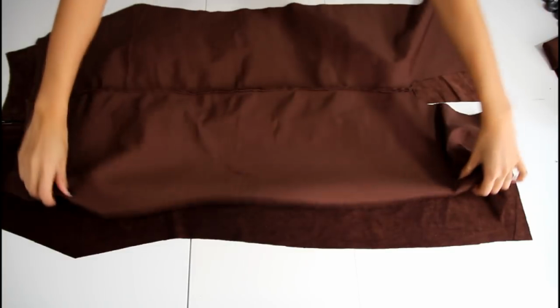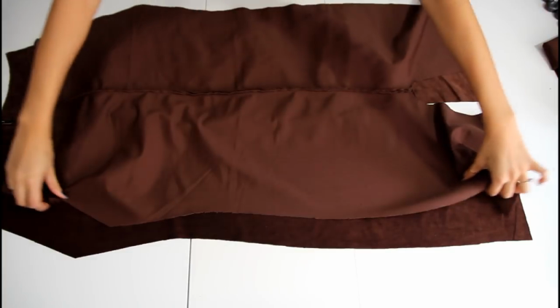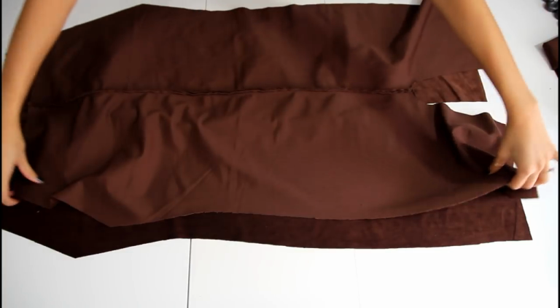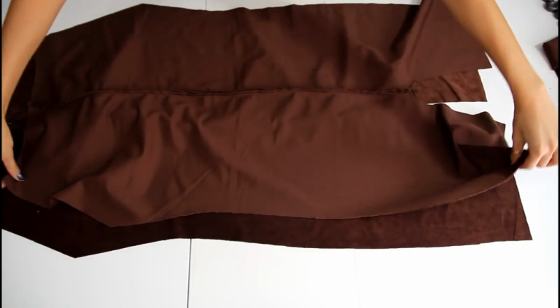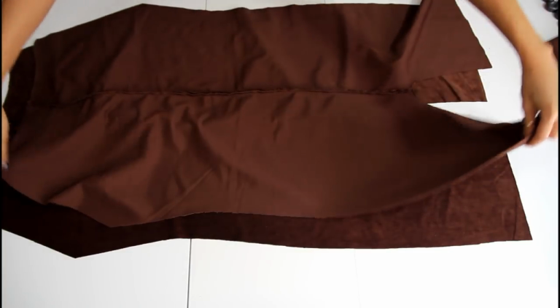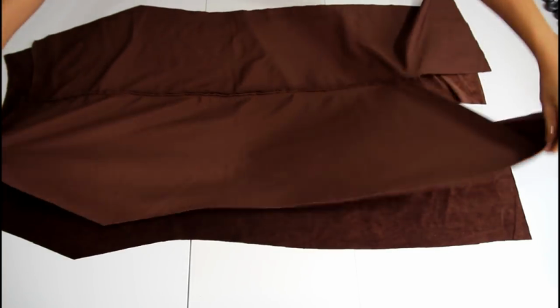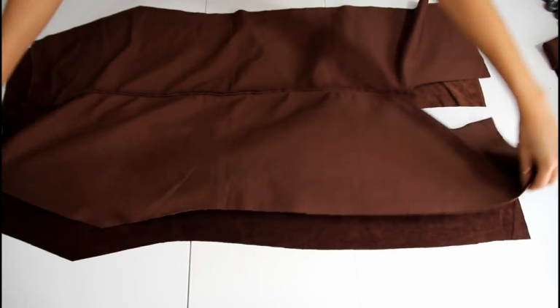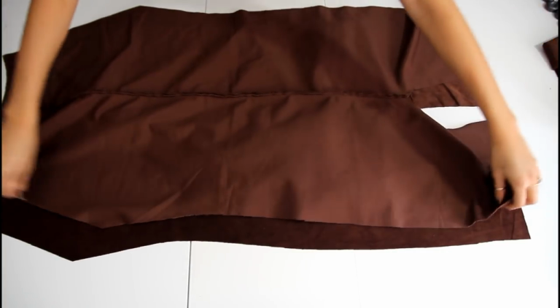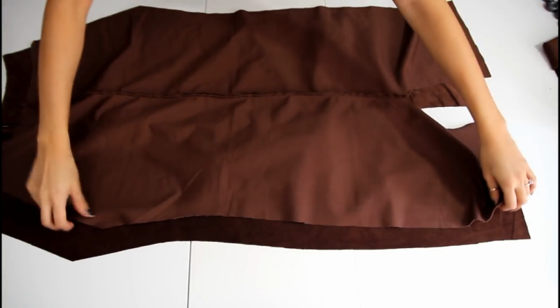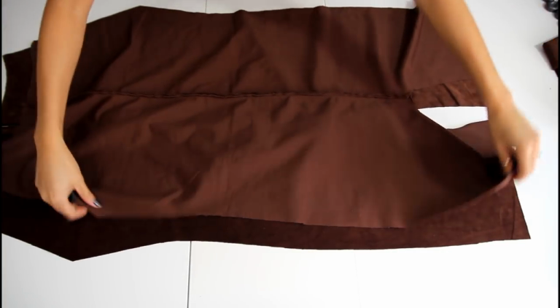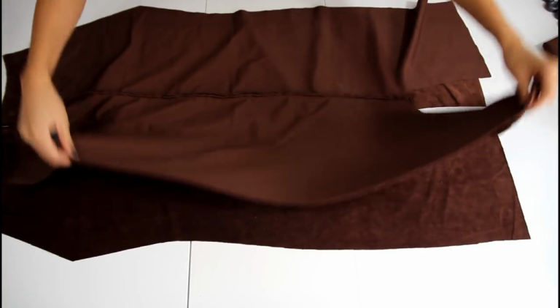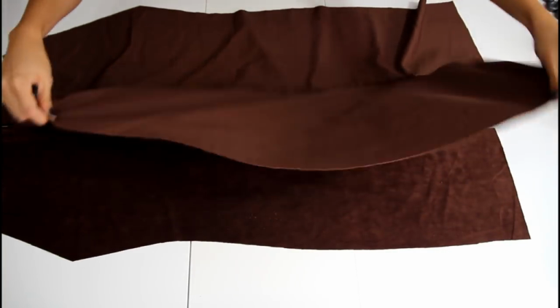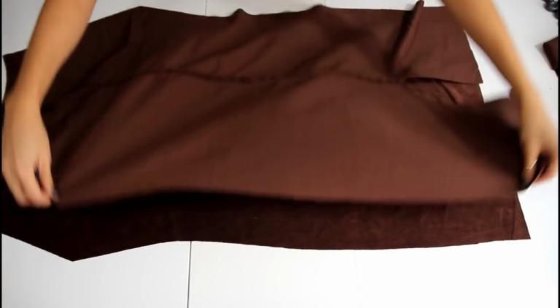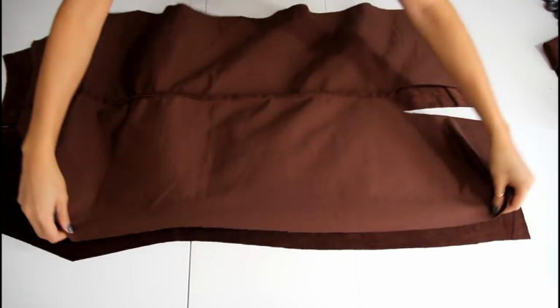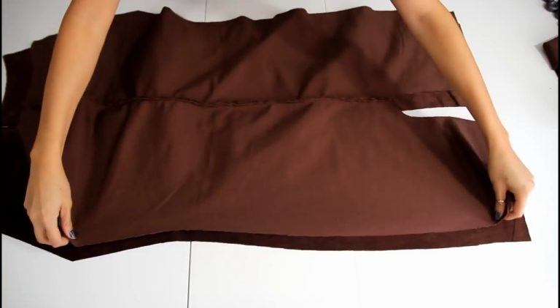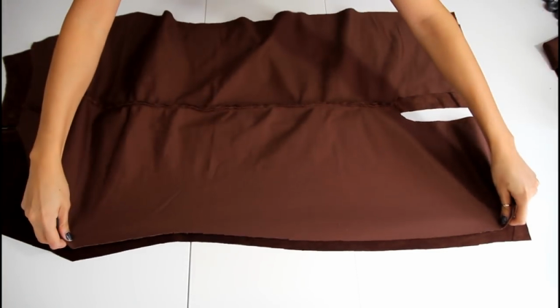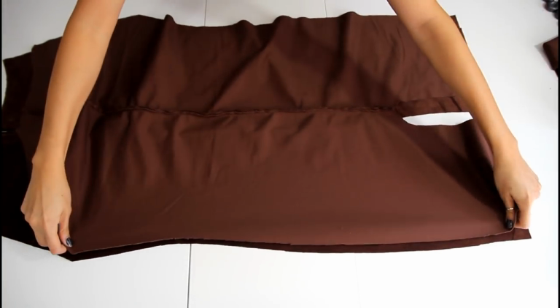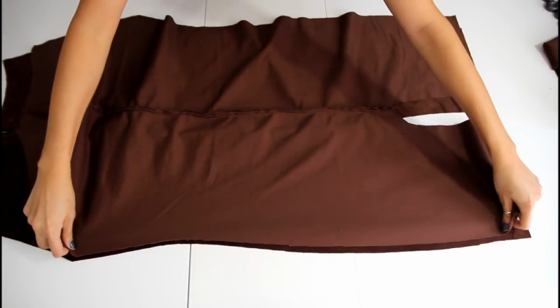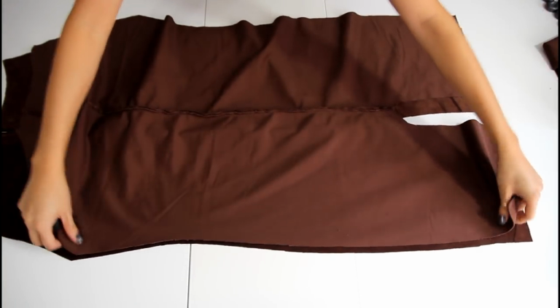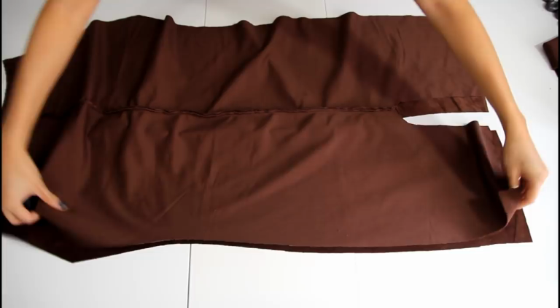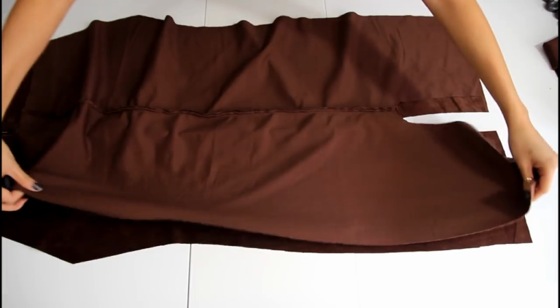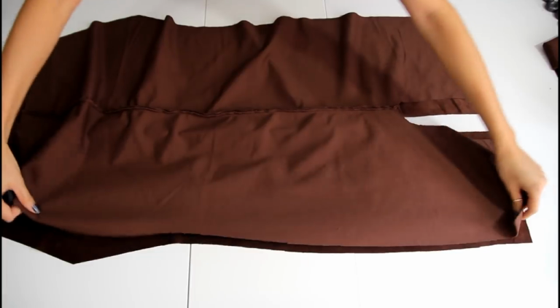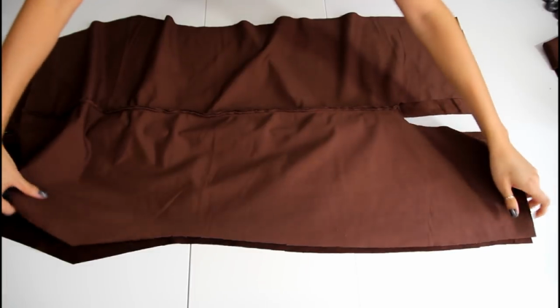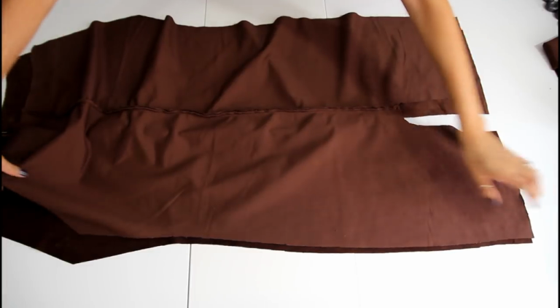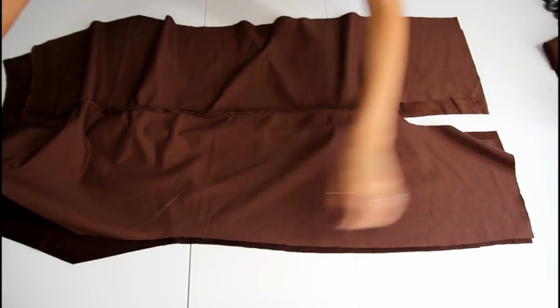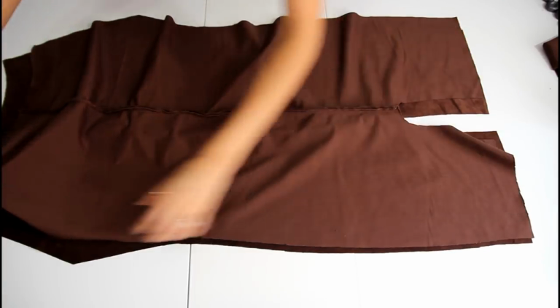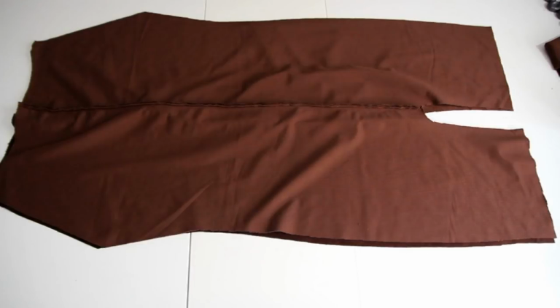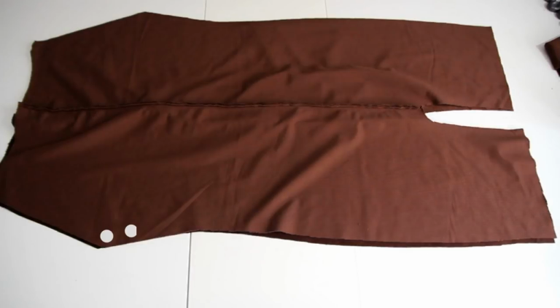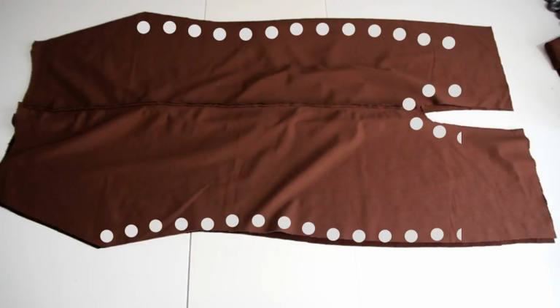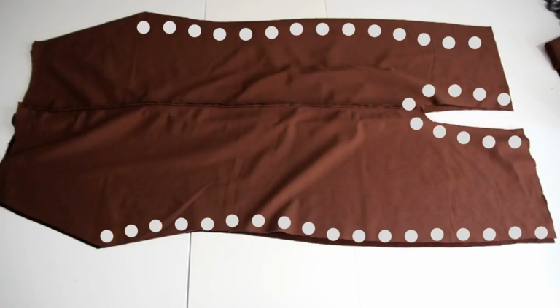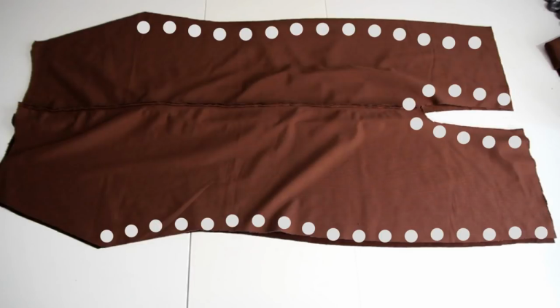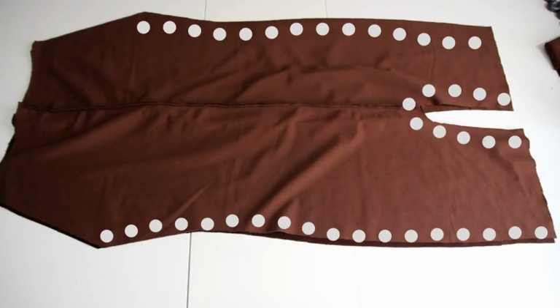Next, we're going to bring the two body pieces right sides together and sew the crotch and side seams up.